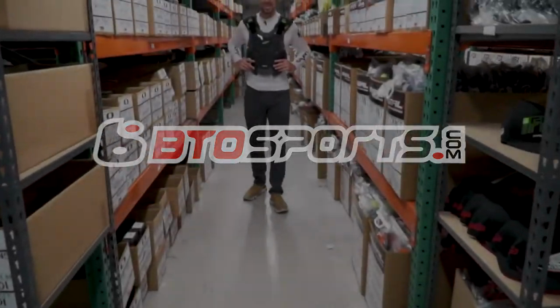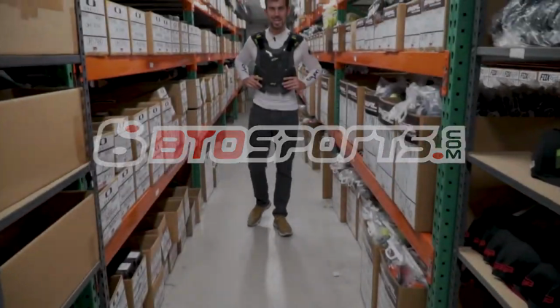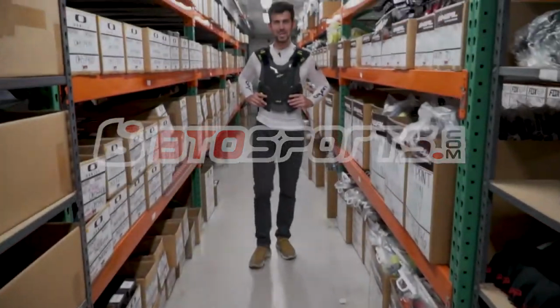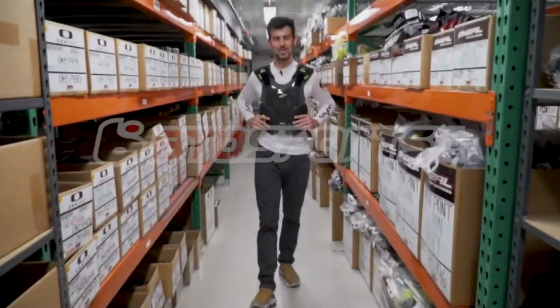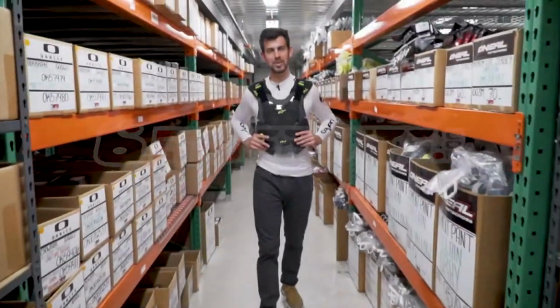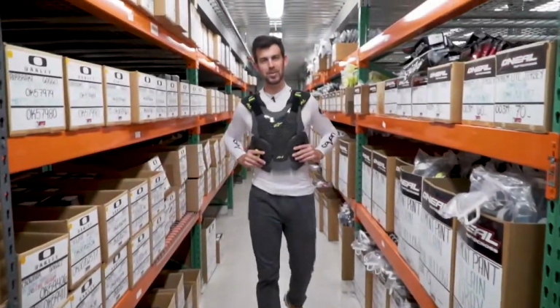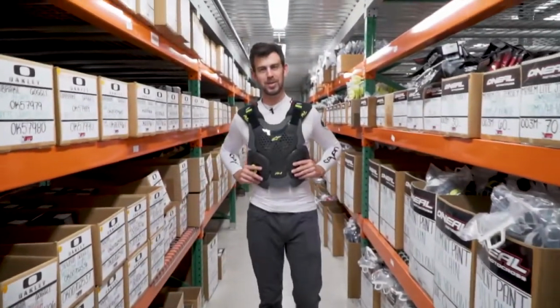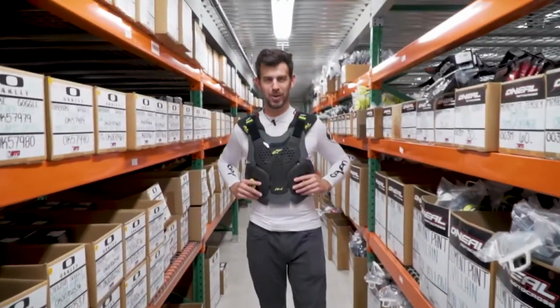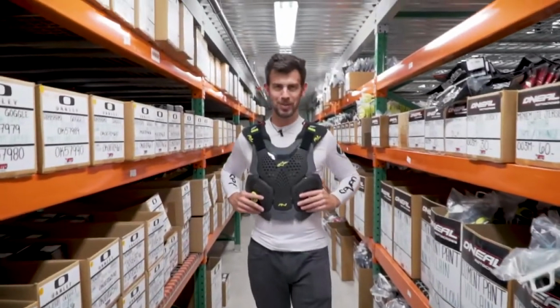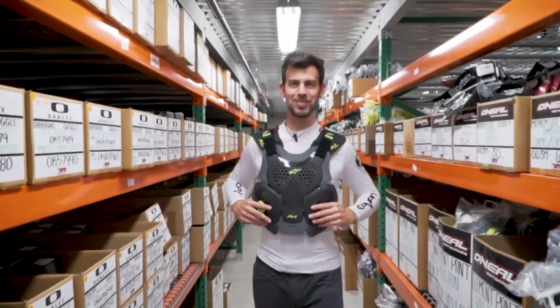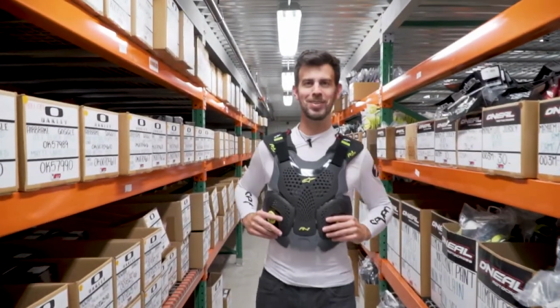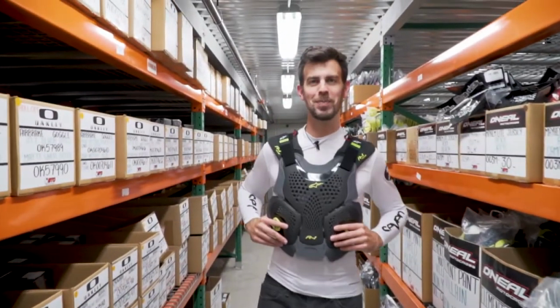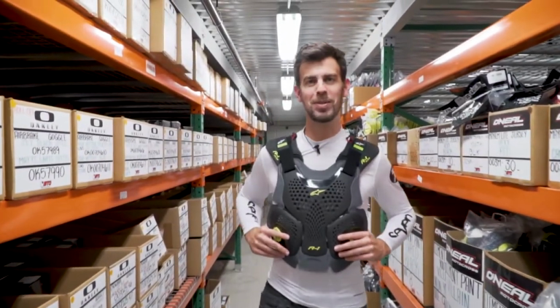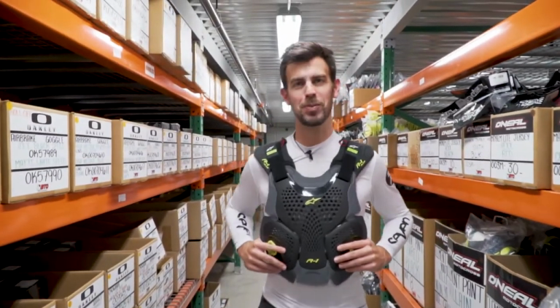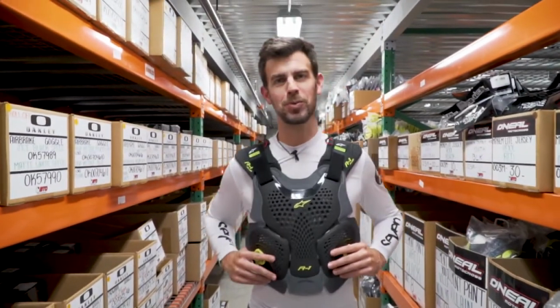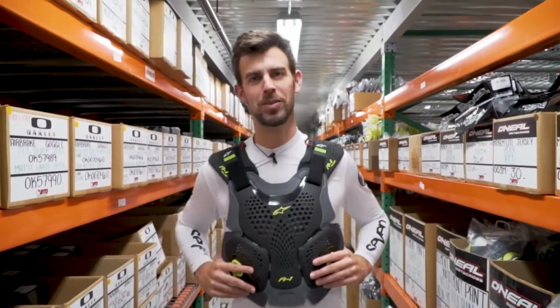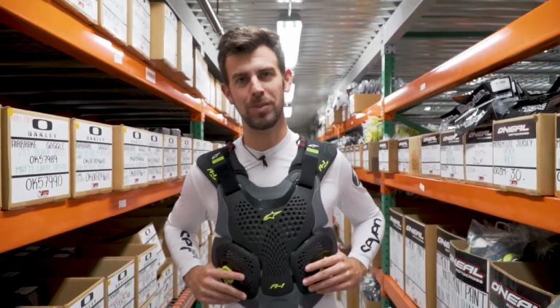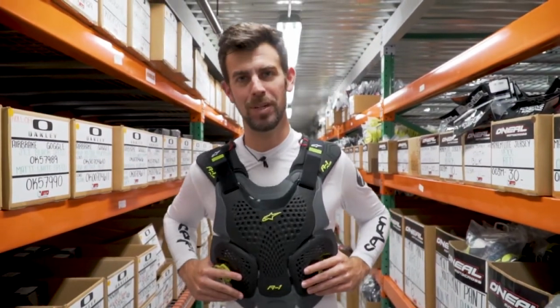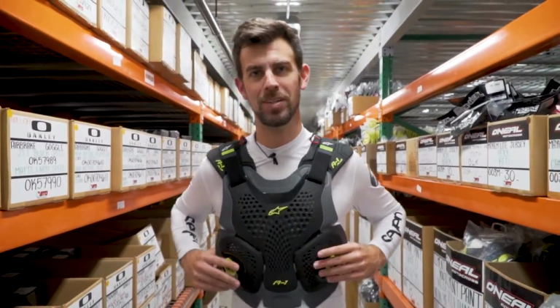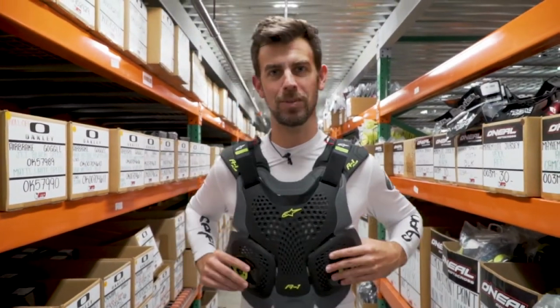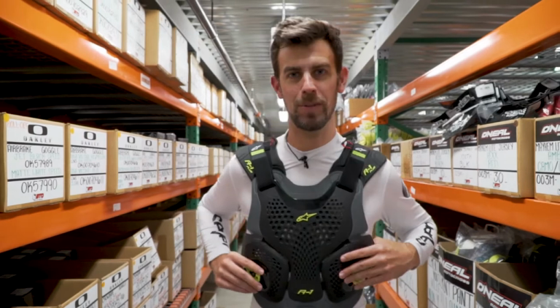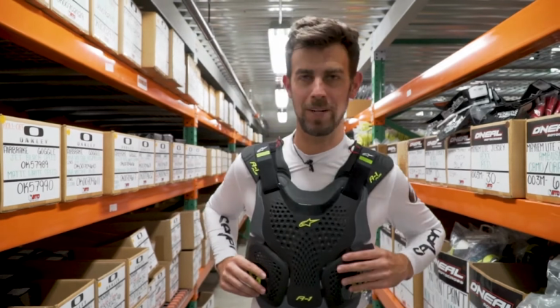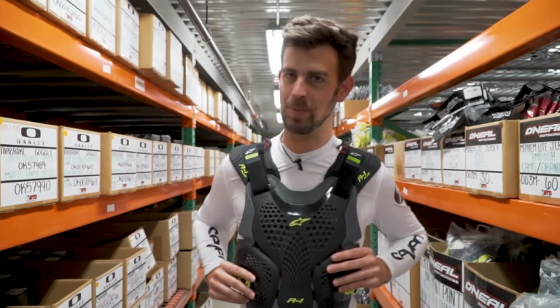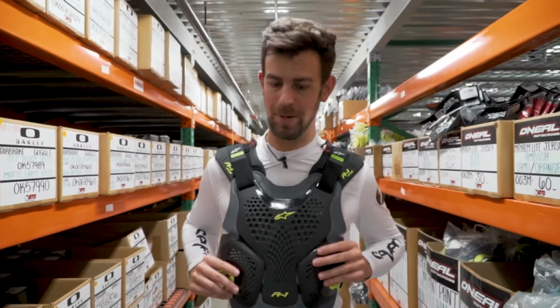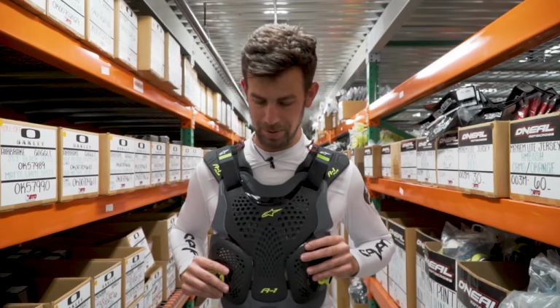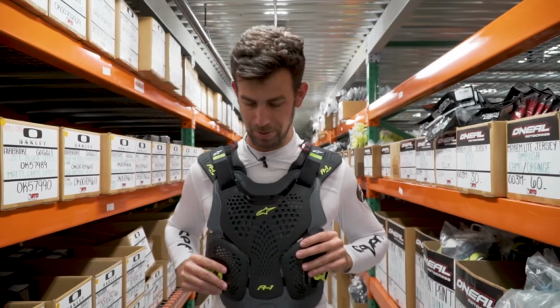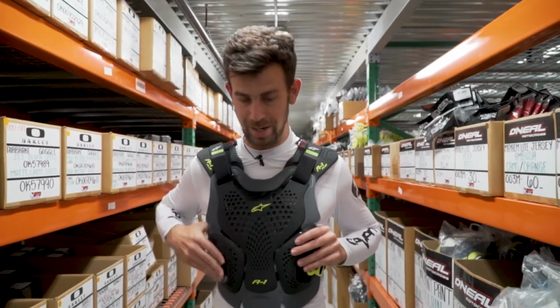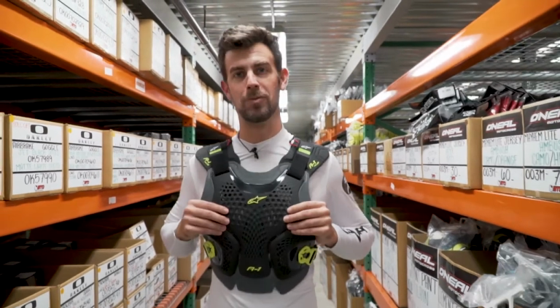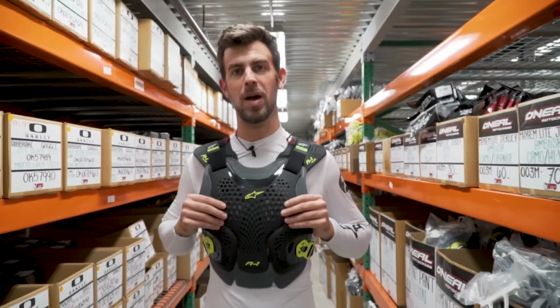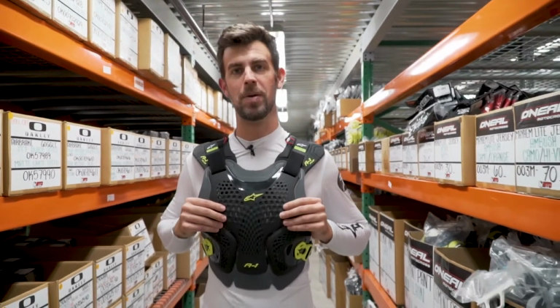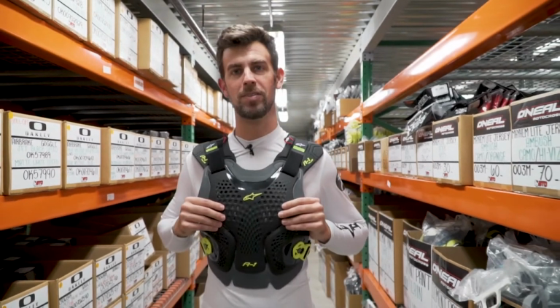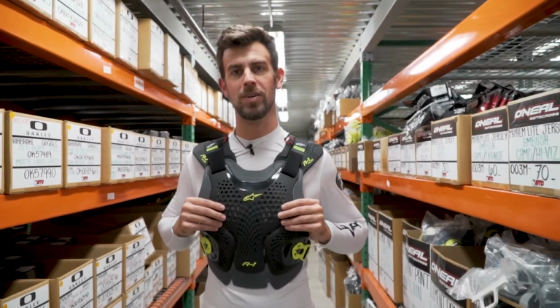Hey, how you doing? I'm Nick Wayne. Welcome to another BTO Sports Warehouse review. Today we've got something brand new for you from Alpinestars.